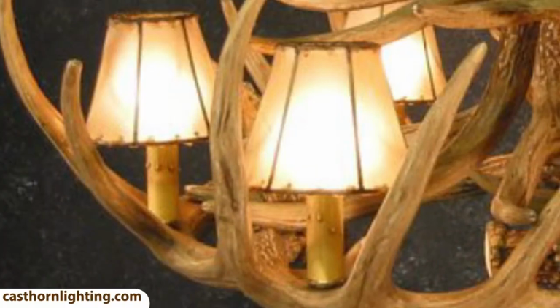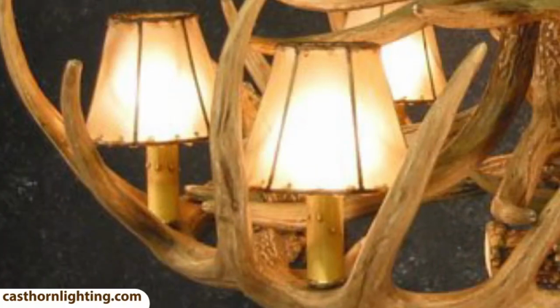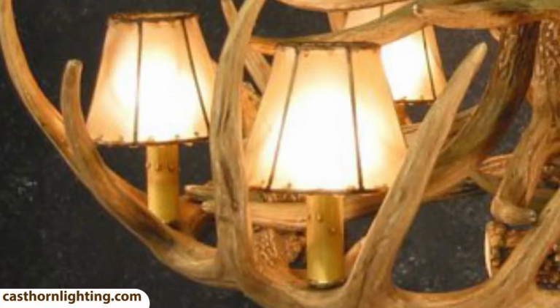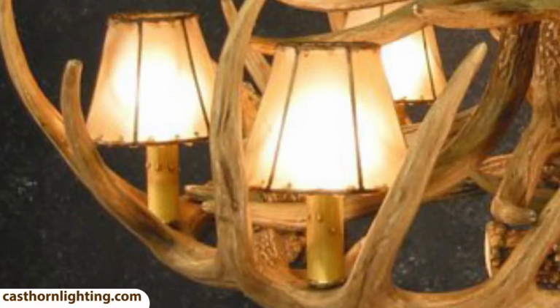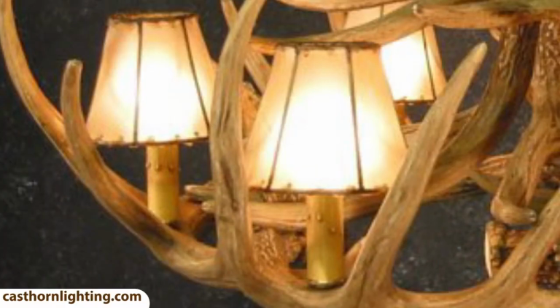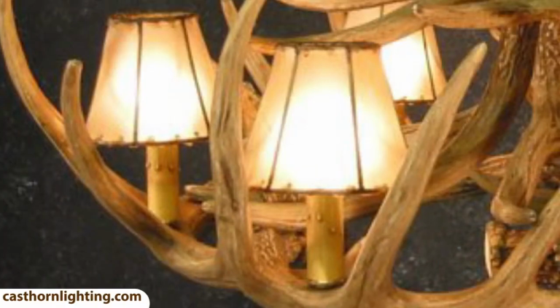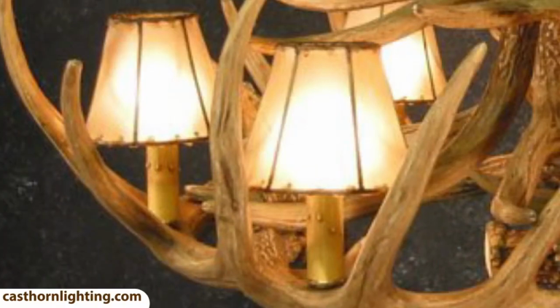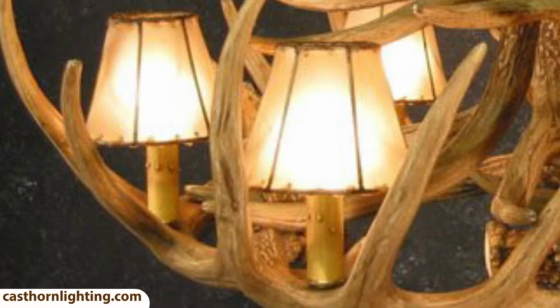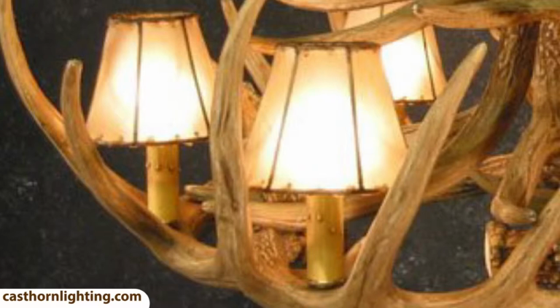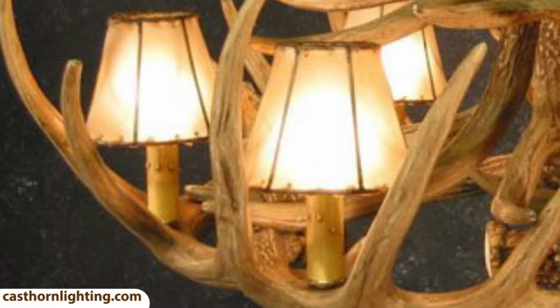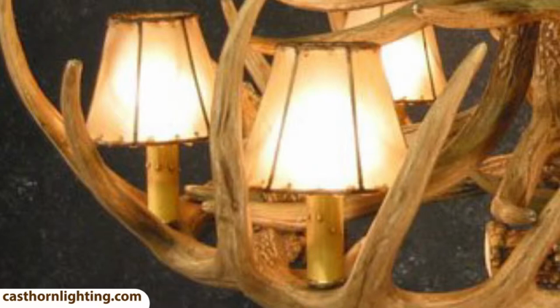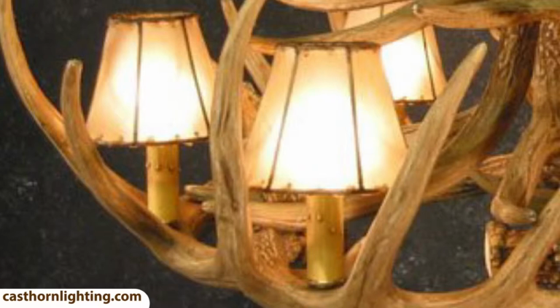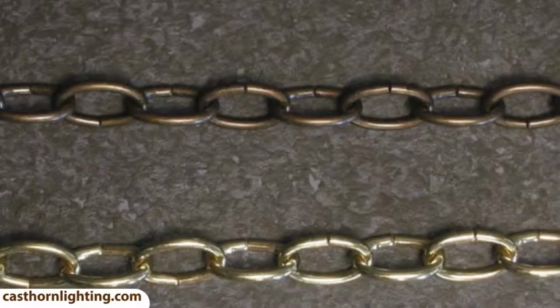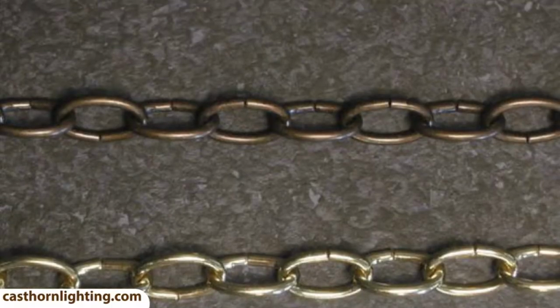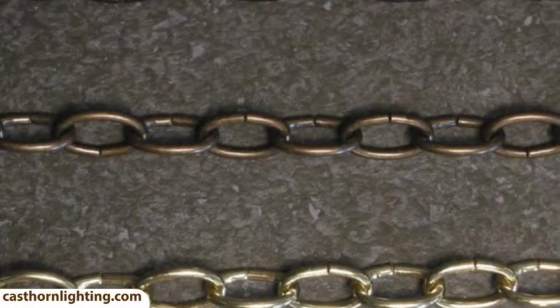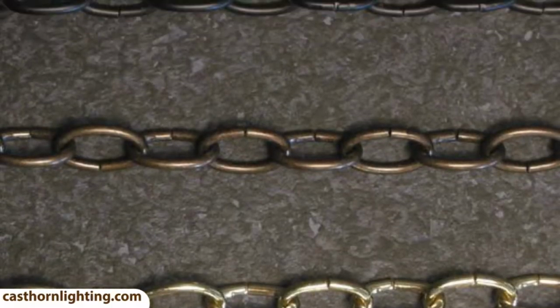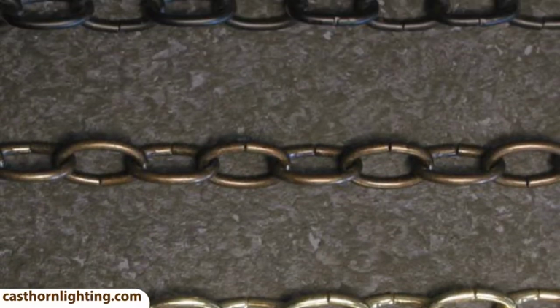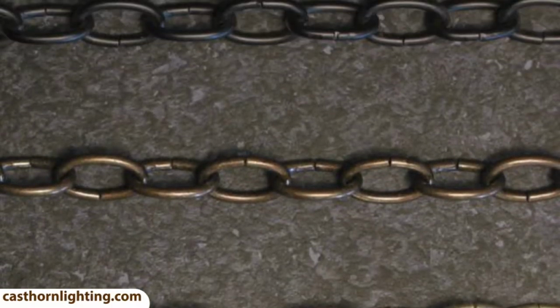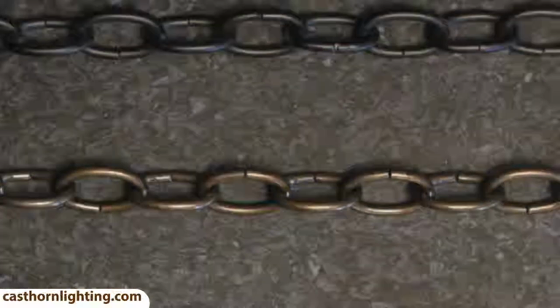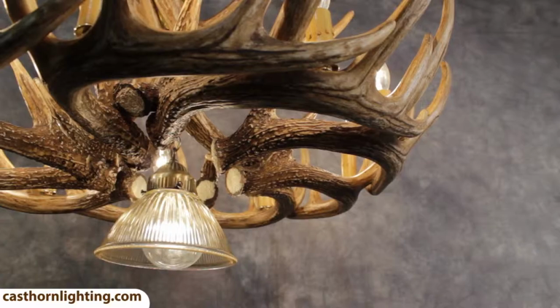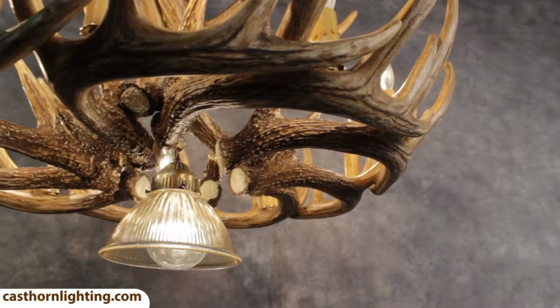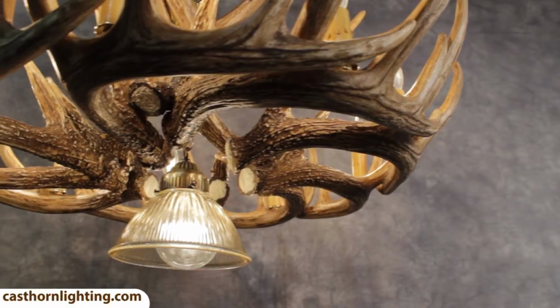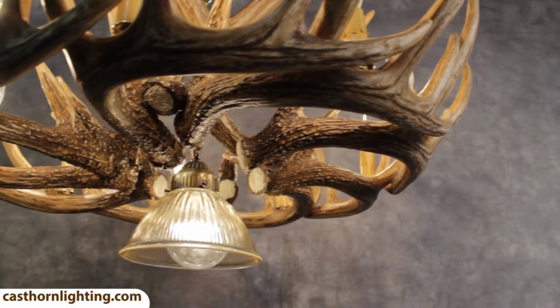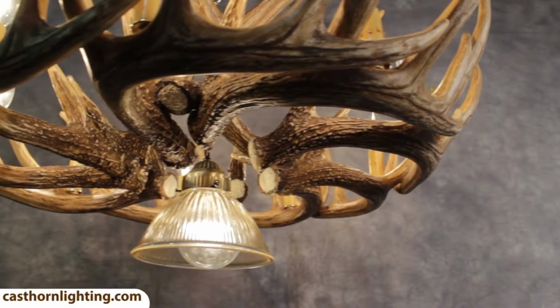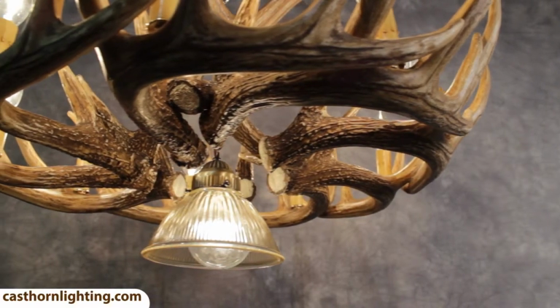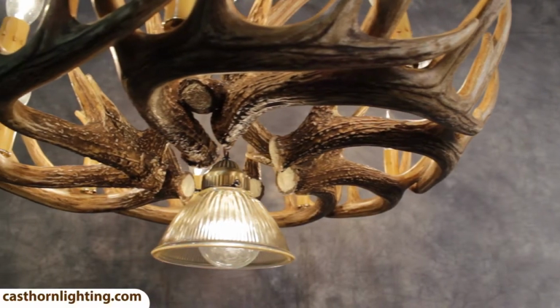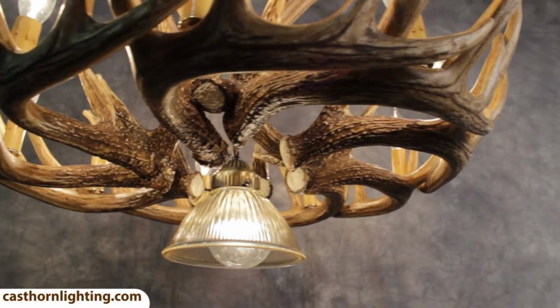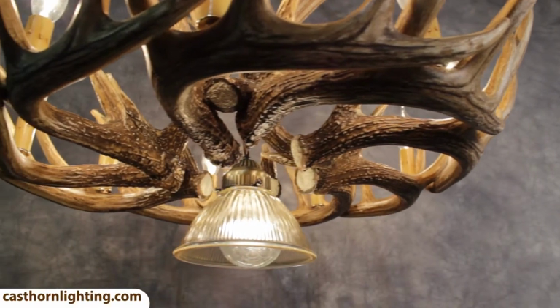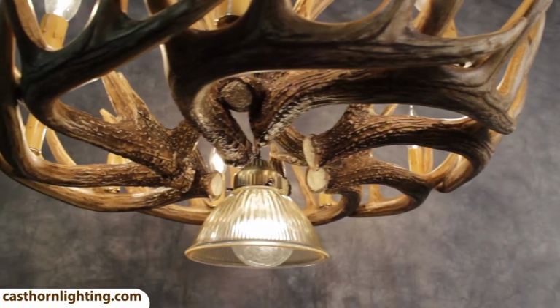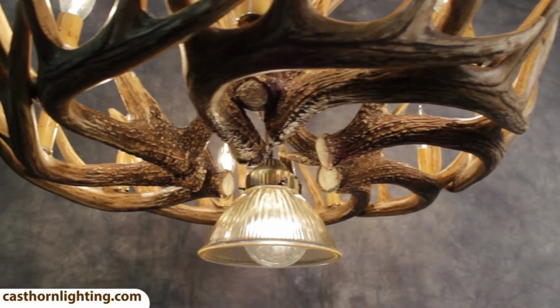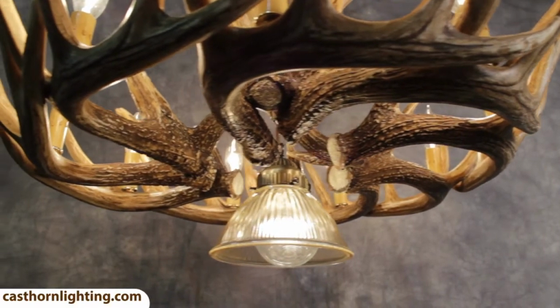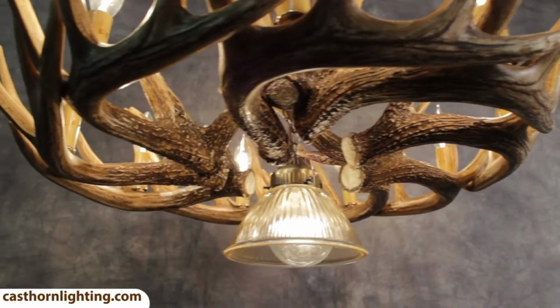You can also add on rawhide shades, extra chain, or a down light, which is ideal above a table.